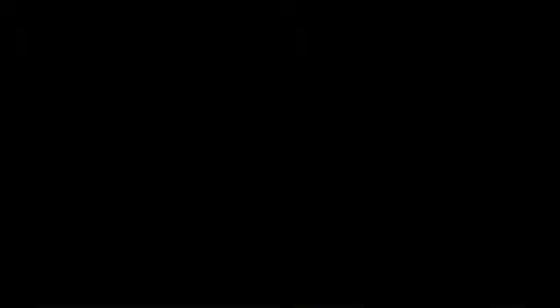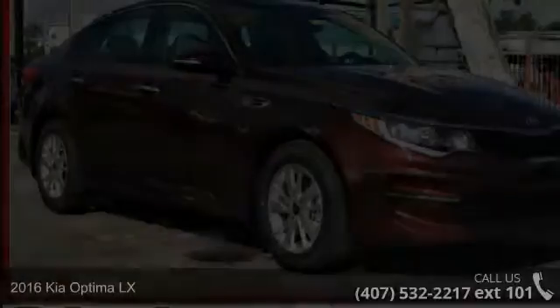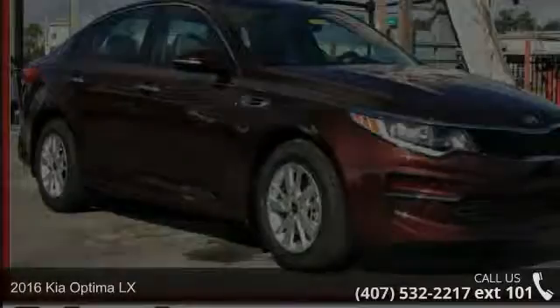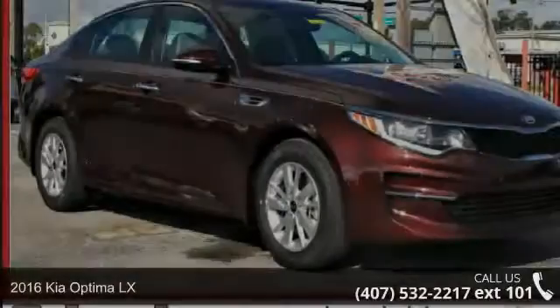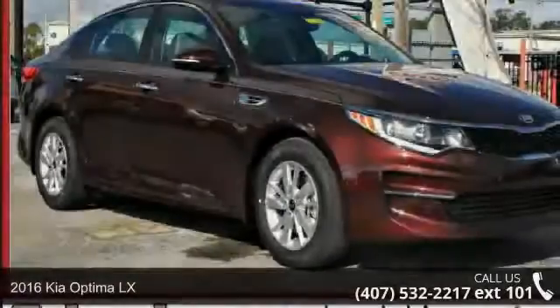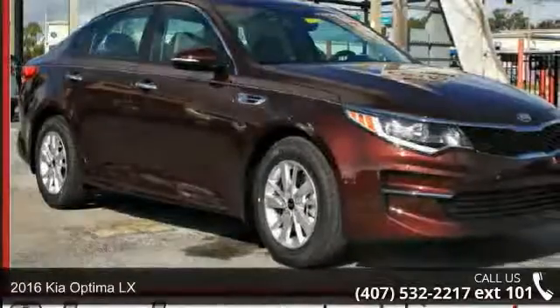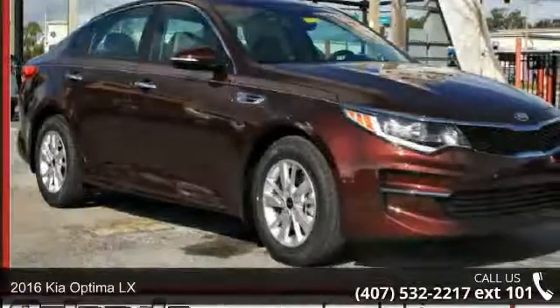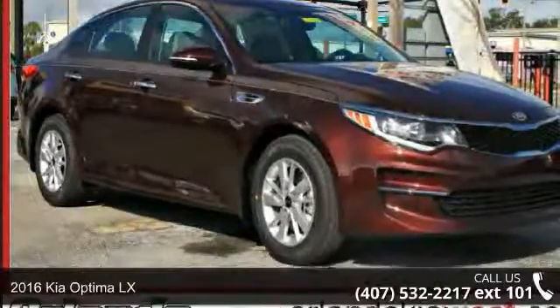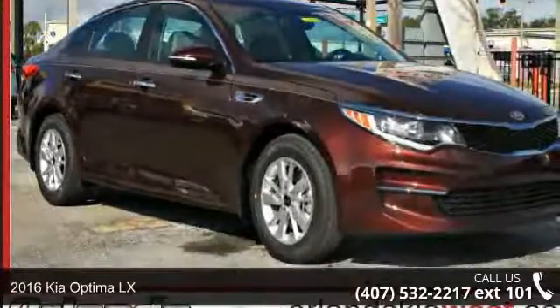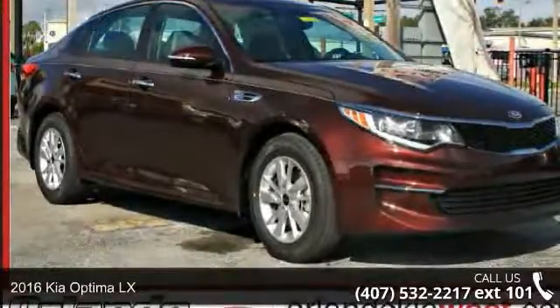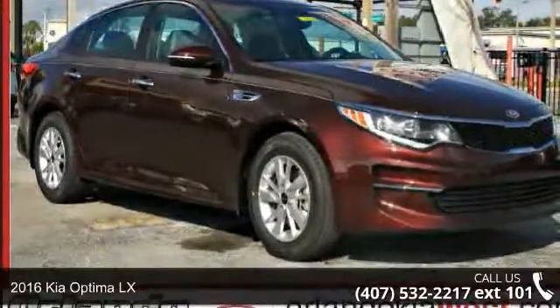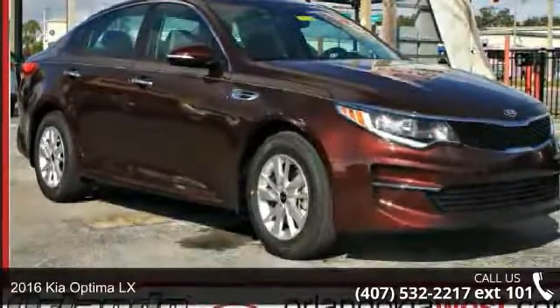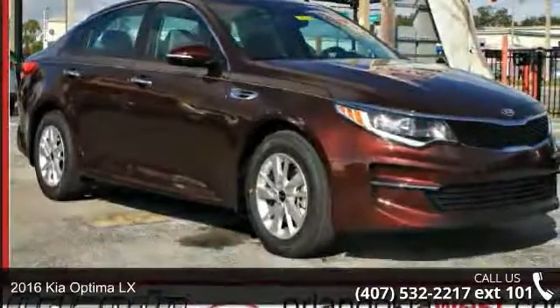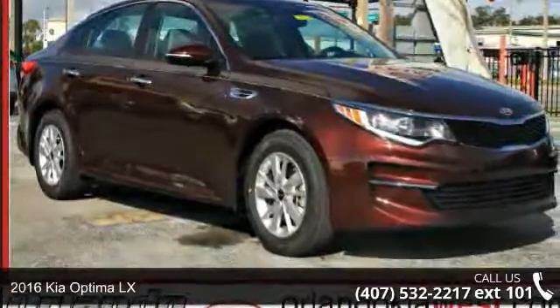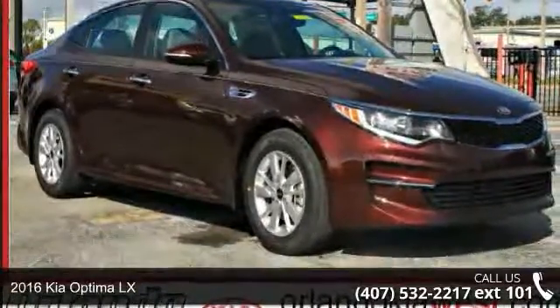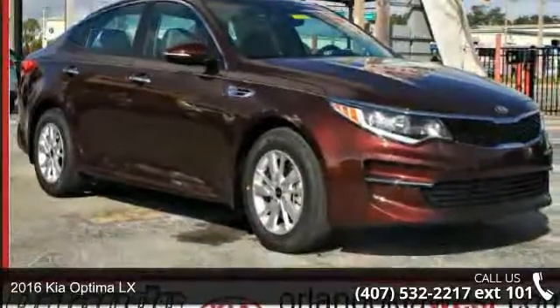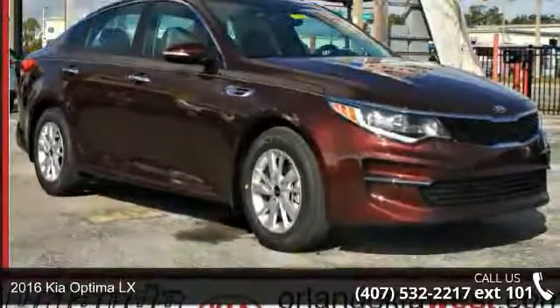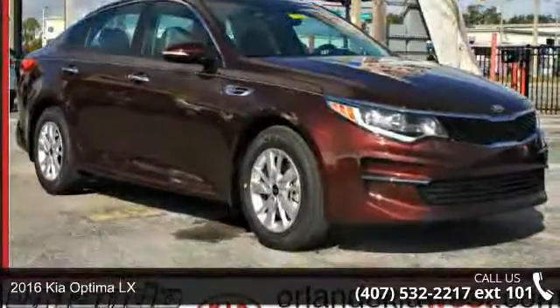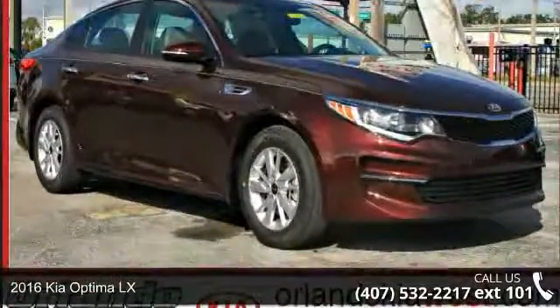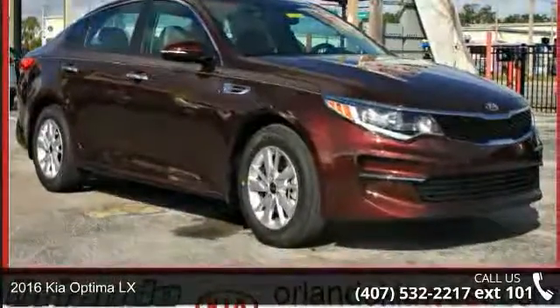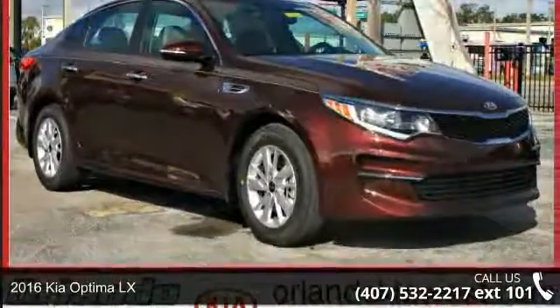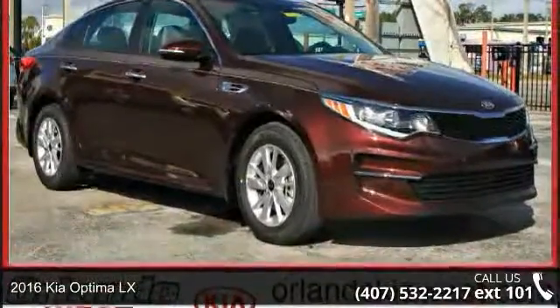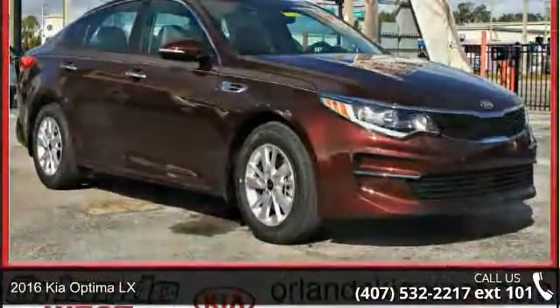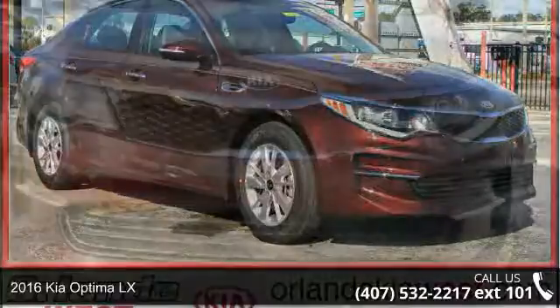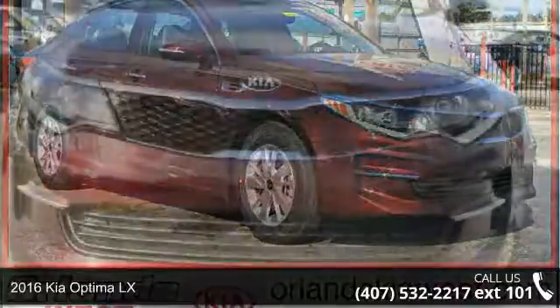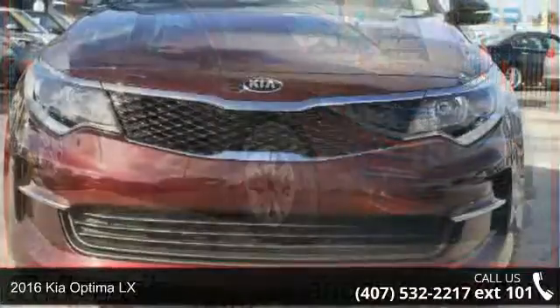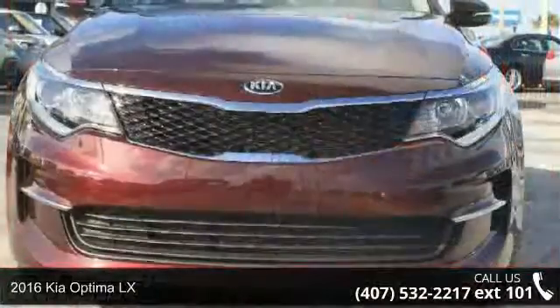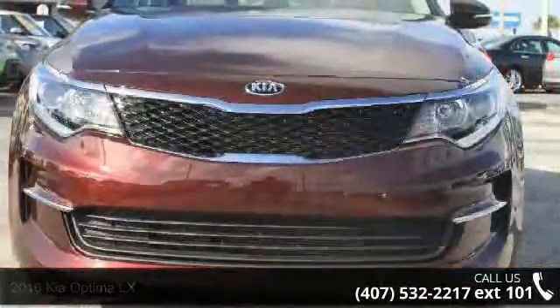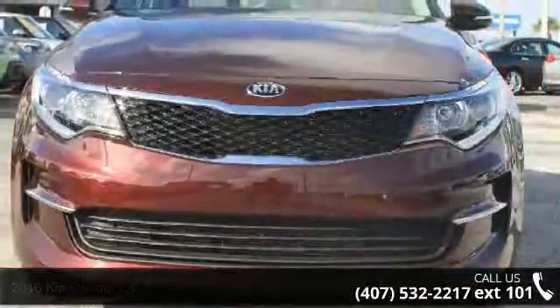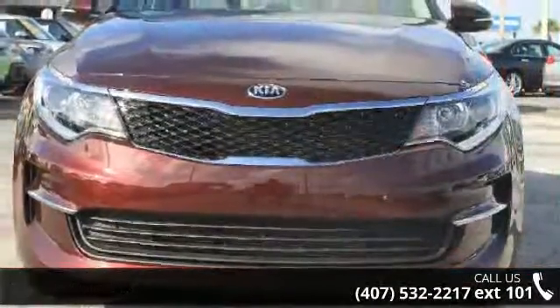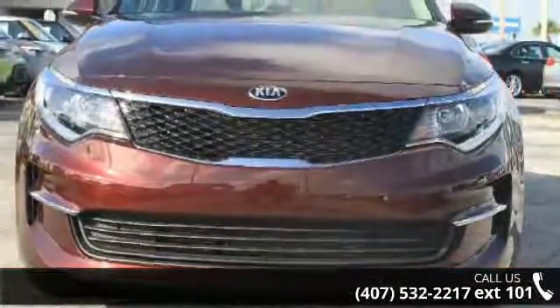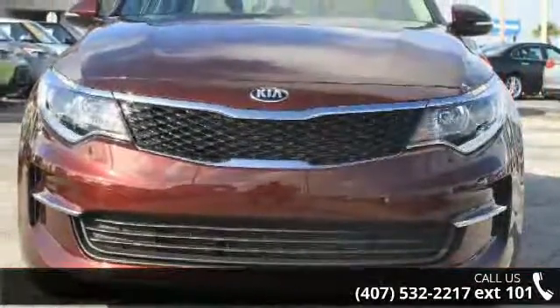Check out this 2016 Kia Optima LX. If you are looking for a first-rate auto, this one could be yours today.